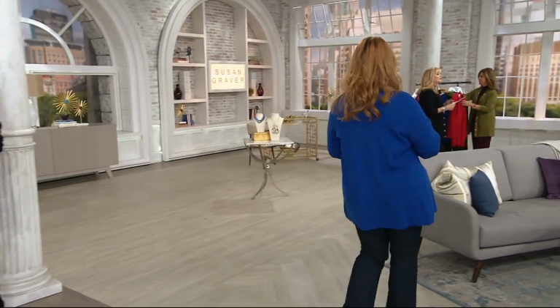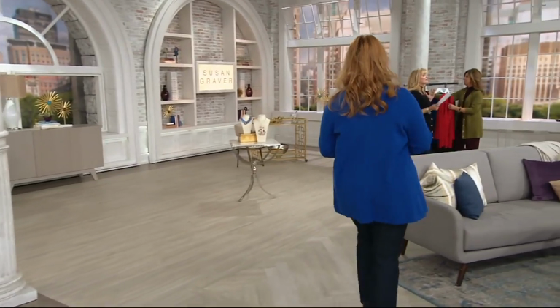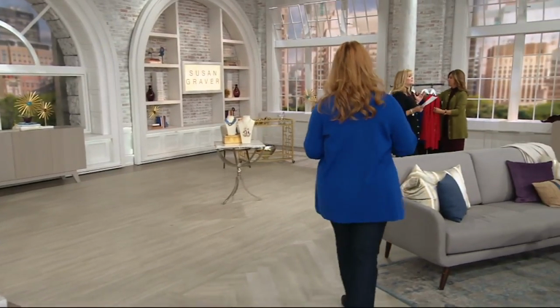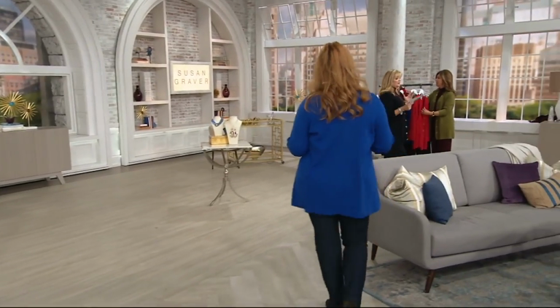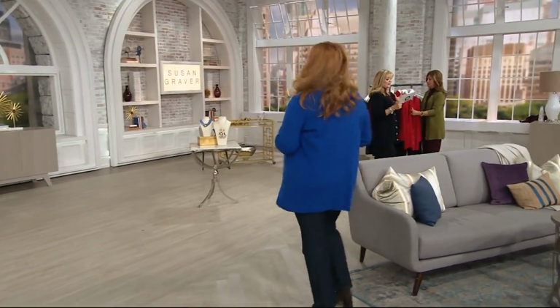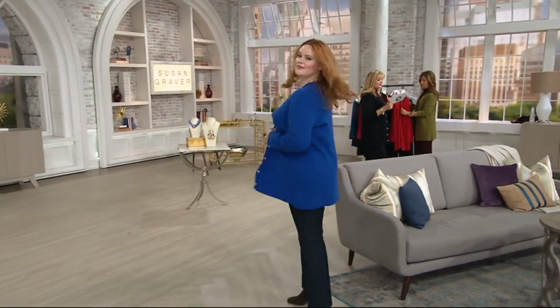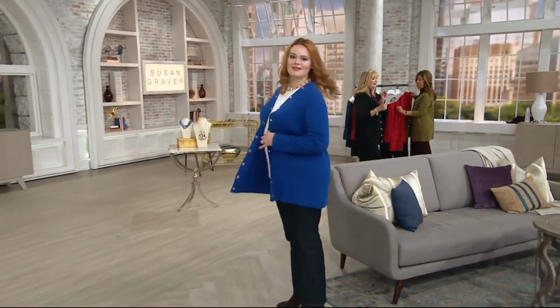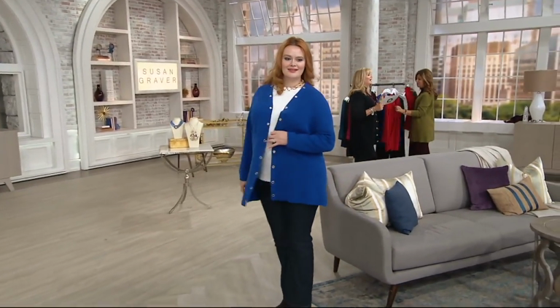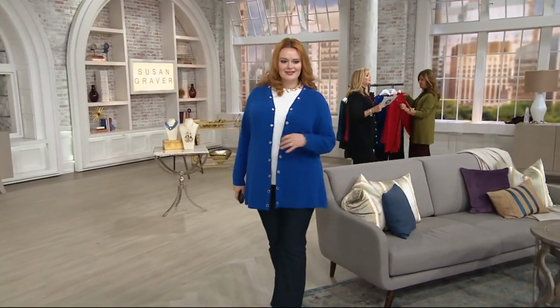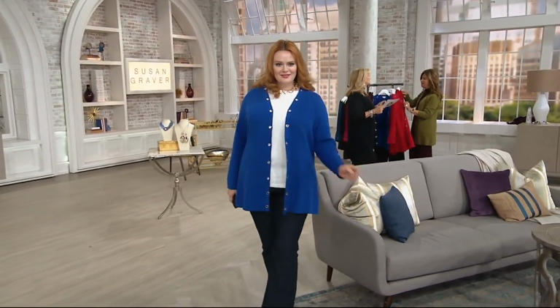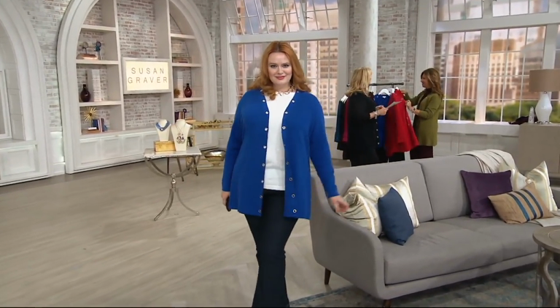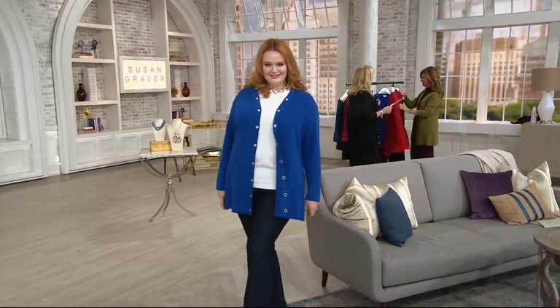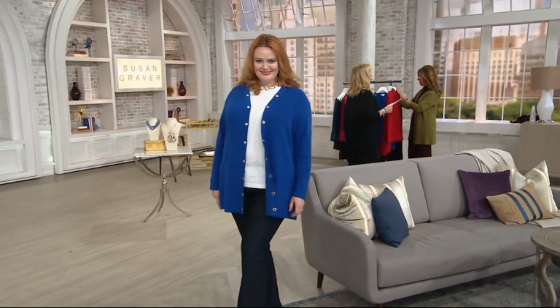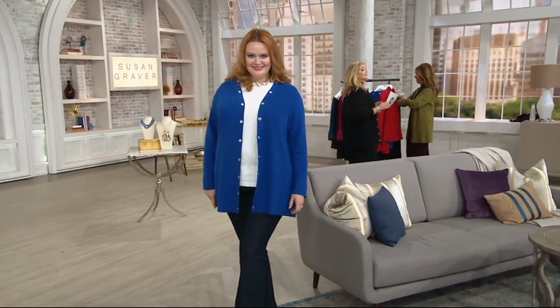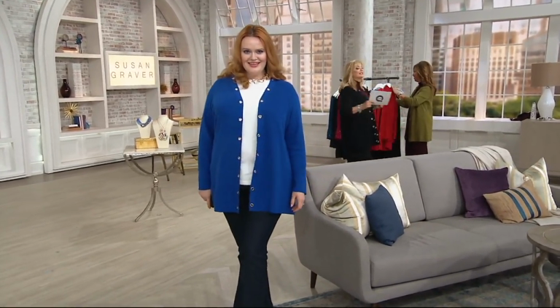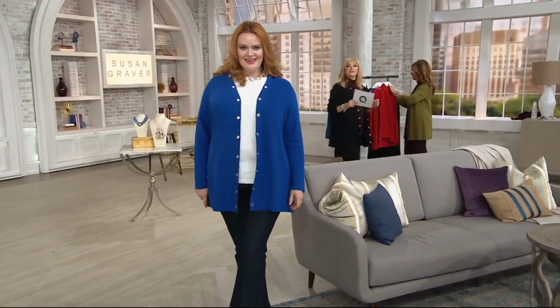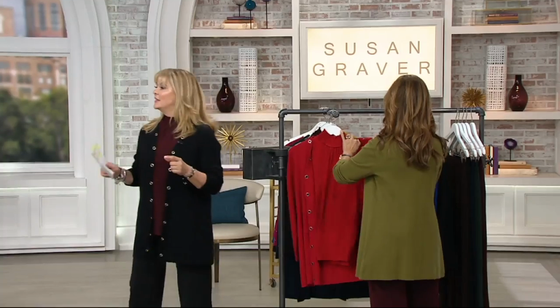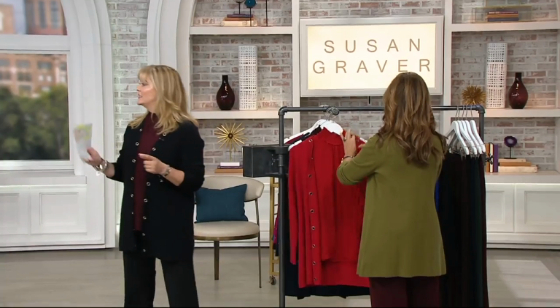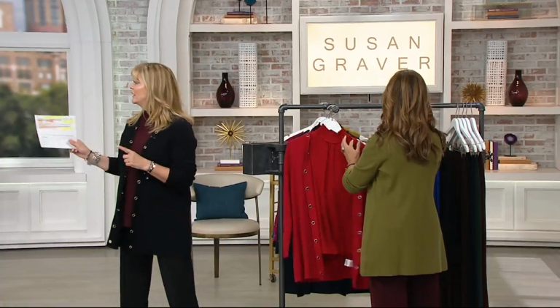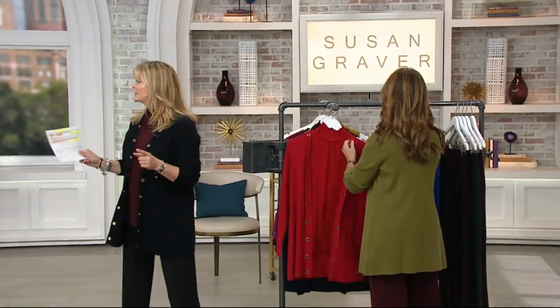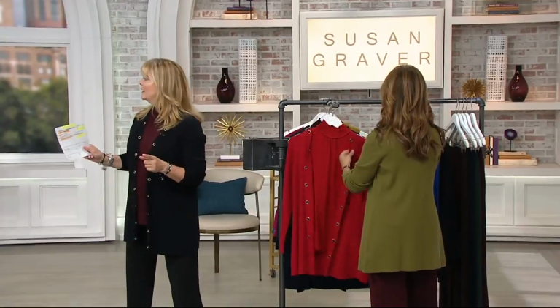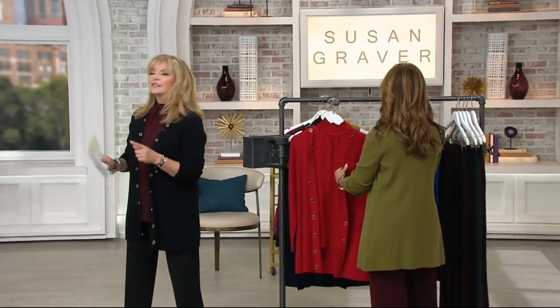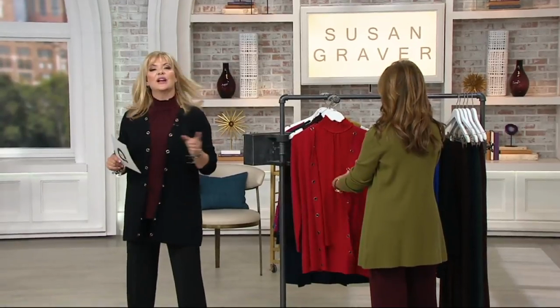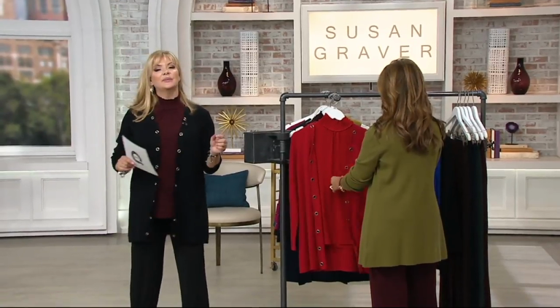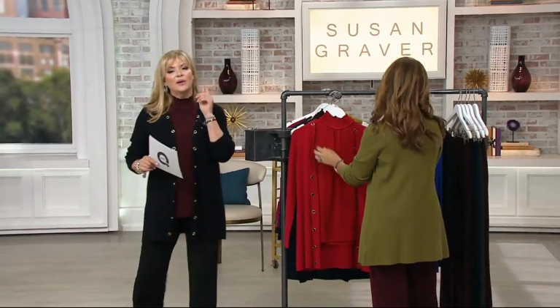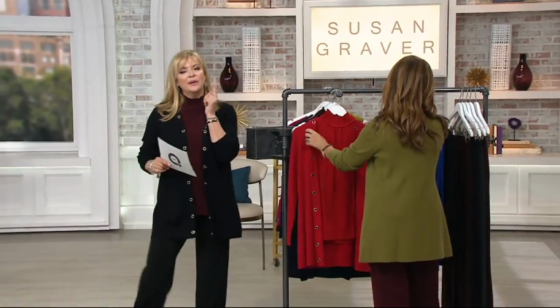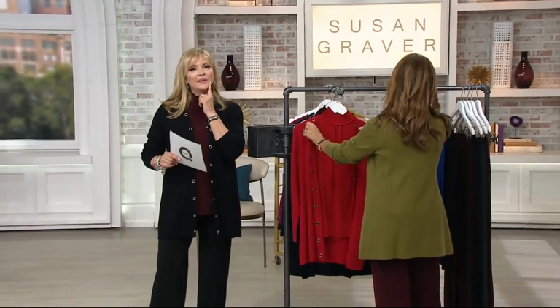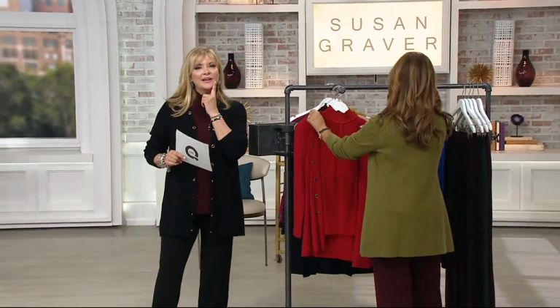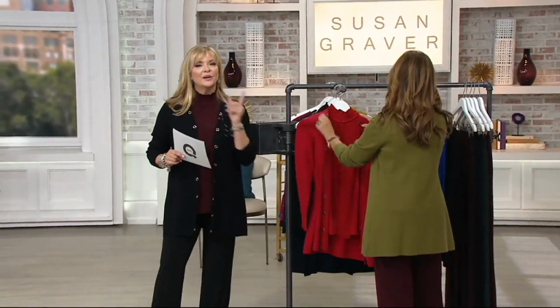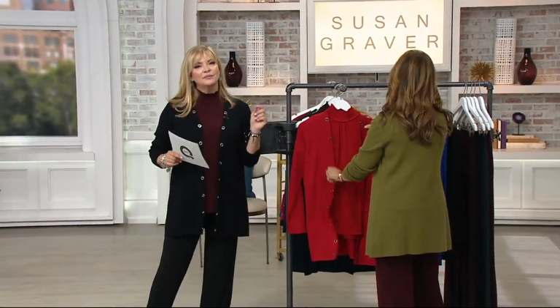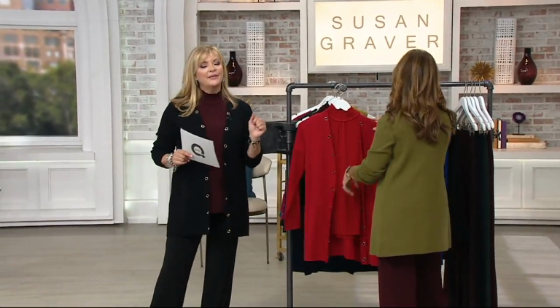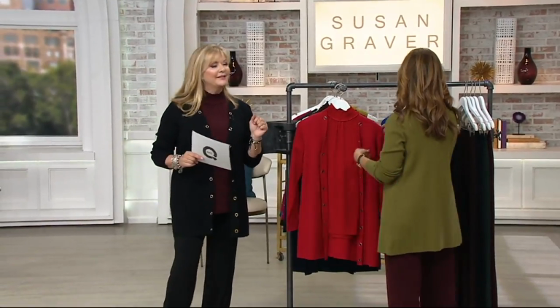The hardest thing is going to be to pick a color. Extra extra small through 3X. Because every time I see somebody else come out in a different color, I'm like, oh, maybe I want that color.